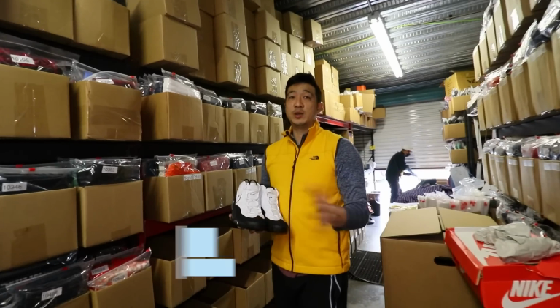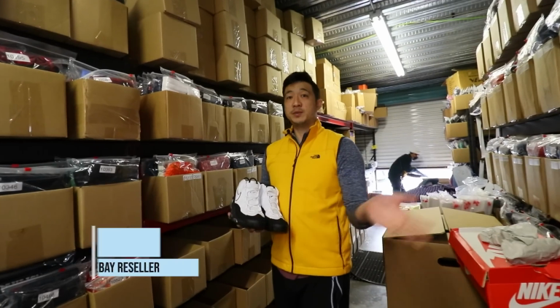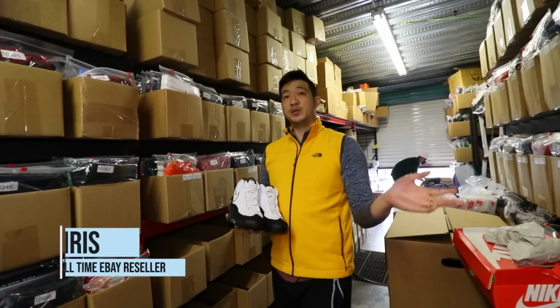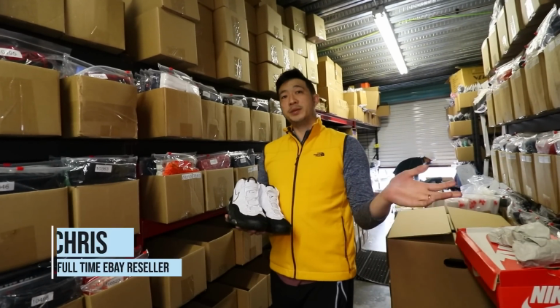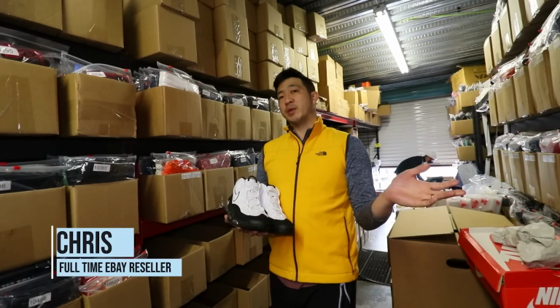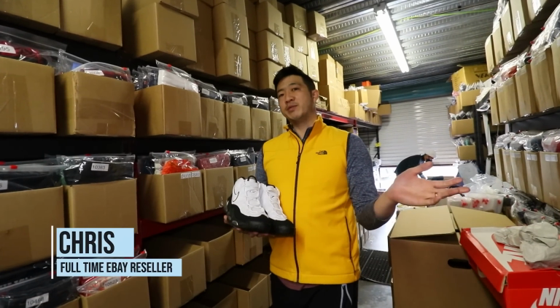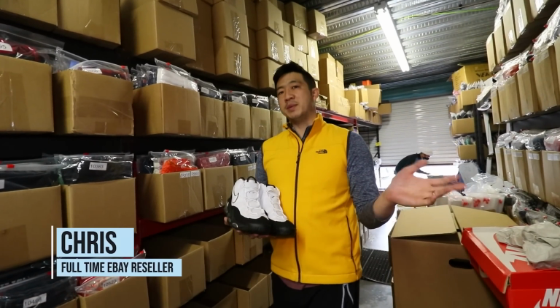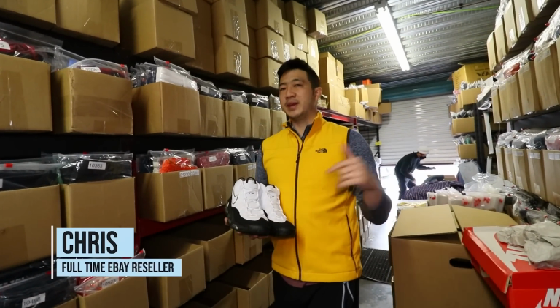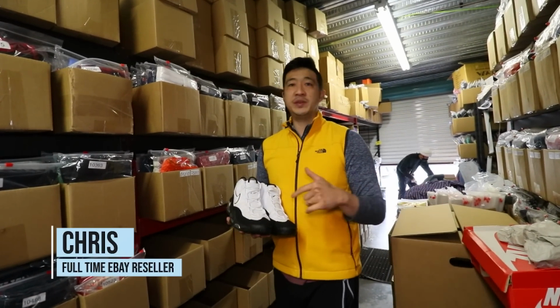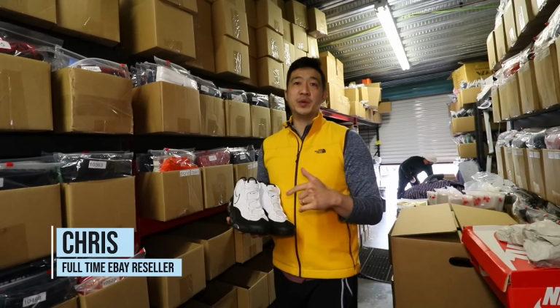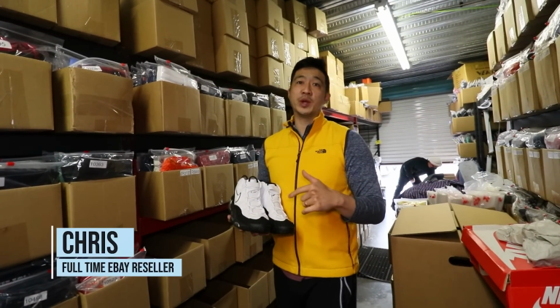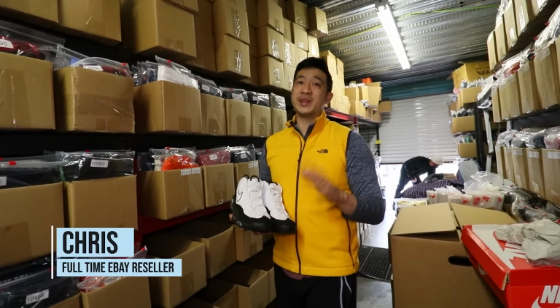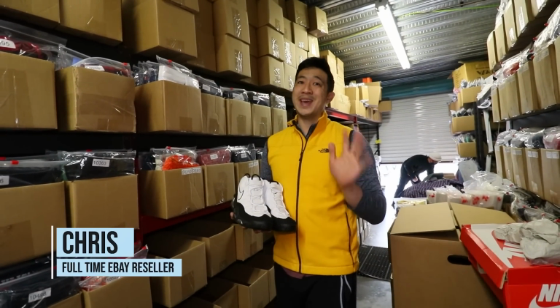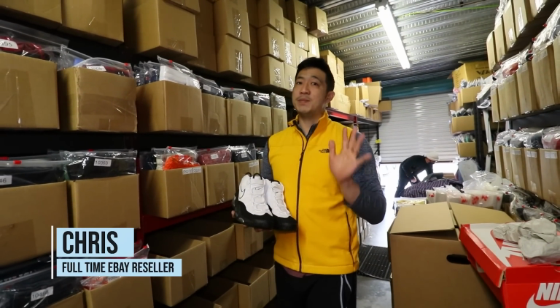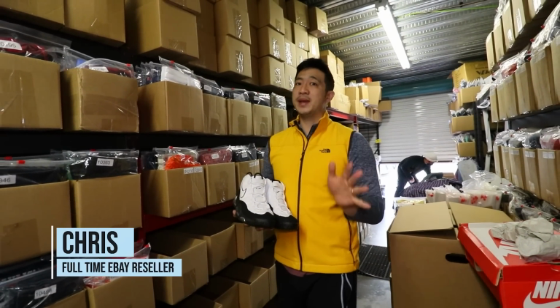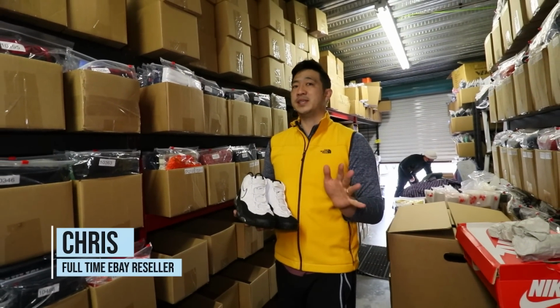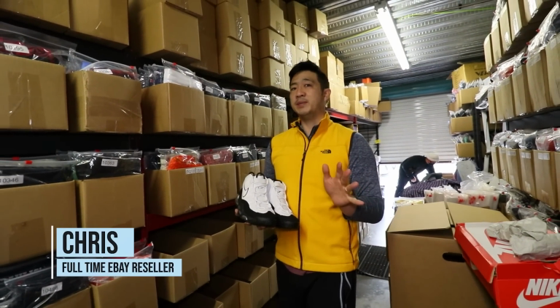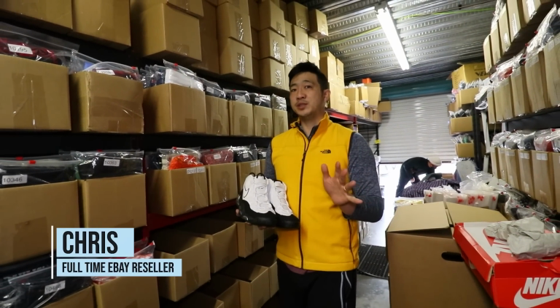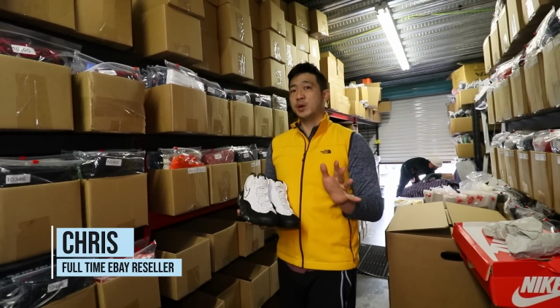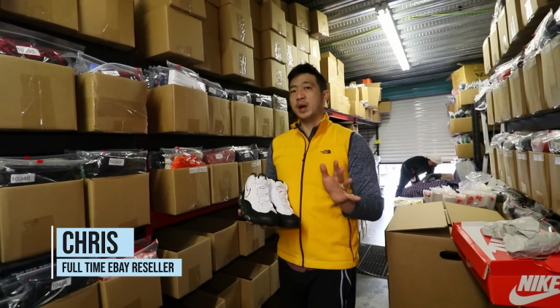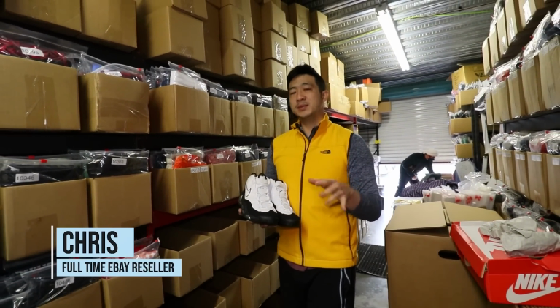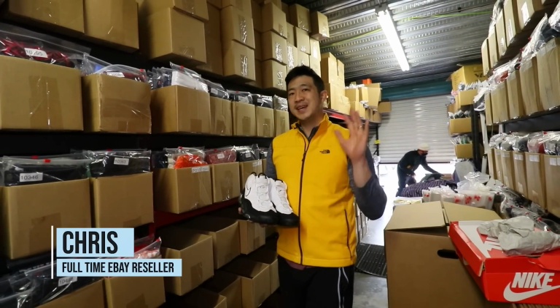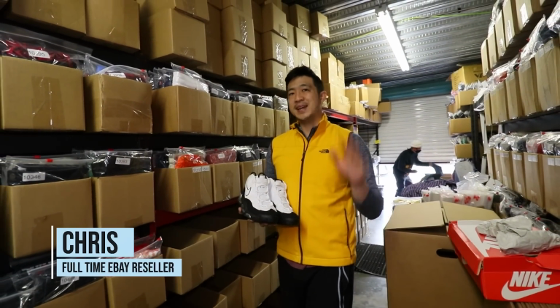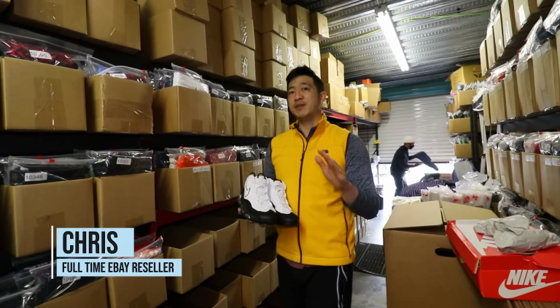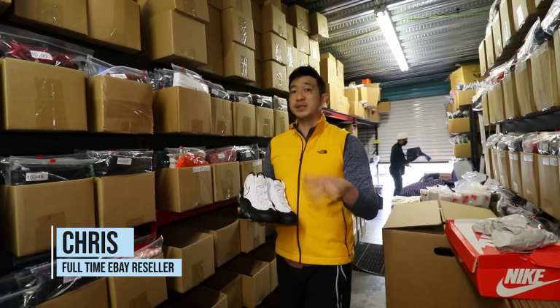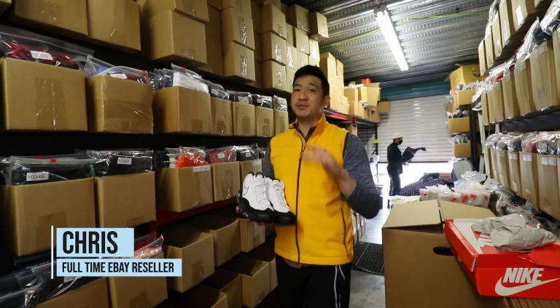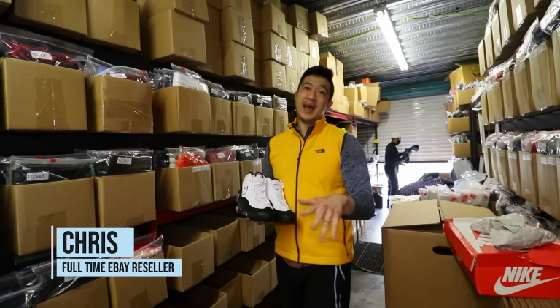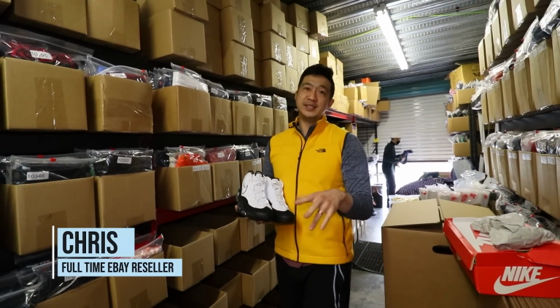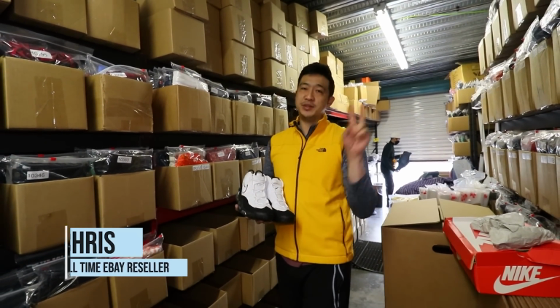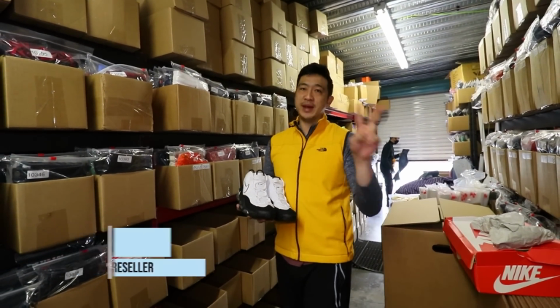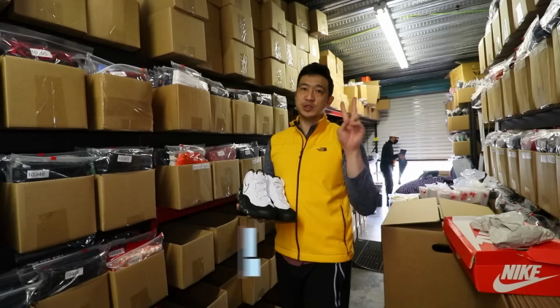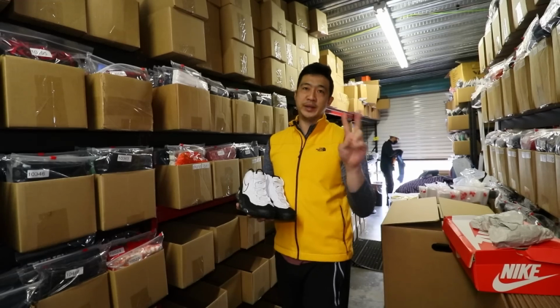What's up guys? Welcome to Daily Refinement. In today's video, we're going to go over the eight biggest eBay store problems and how to fix them fast in 2022.